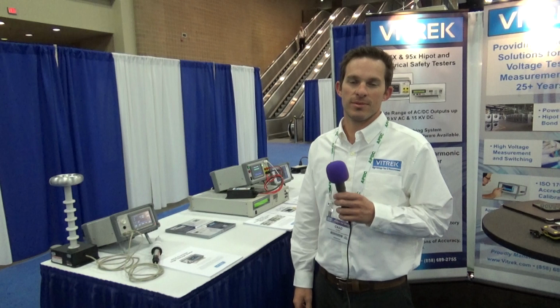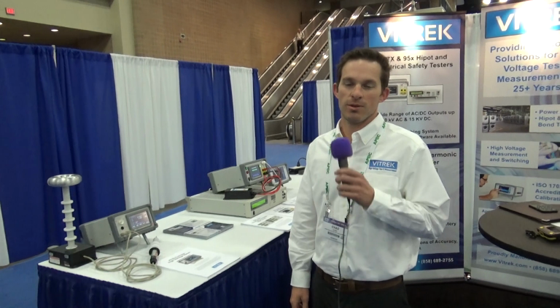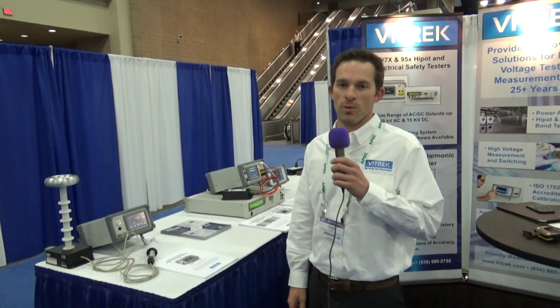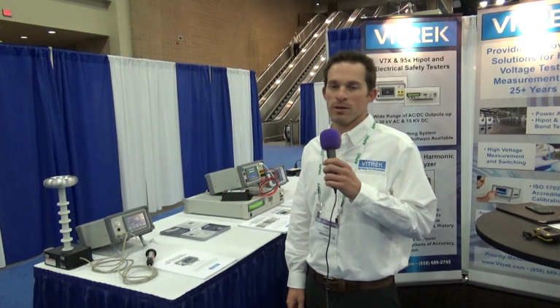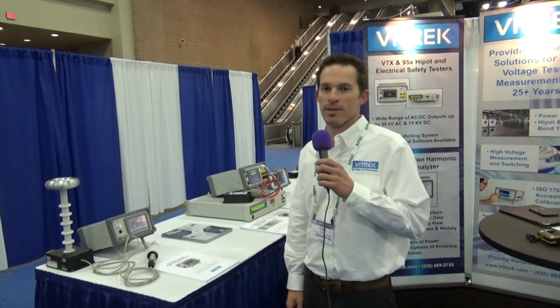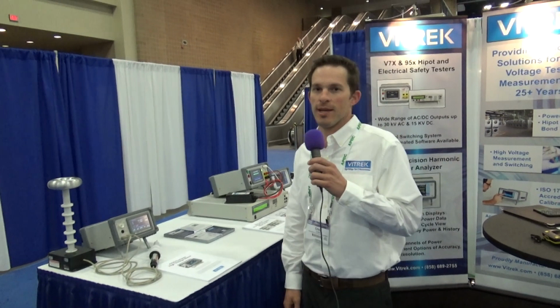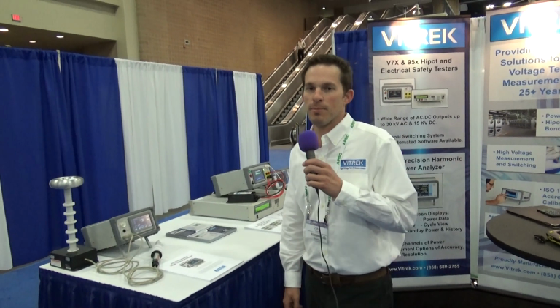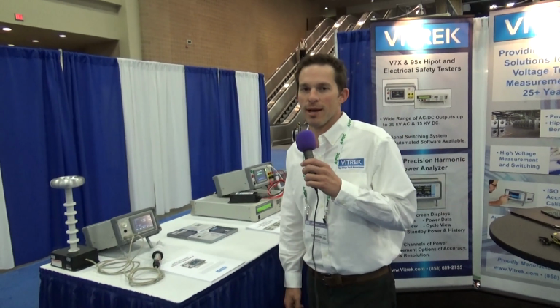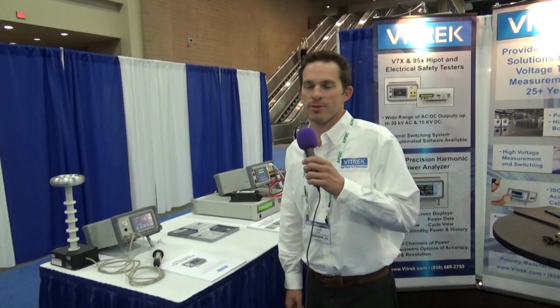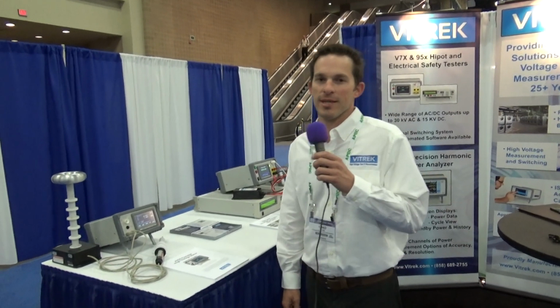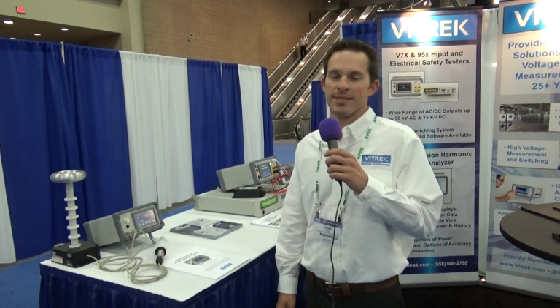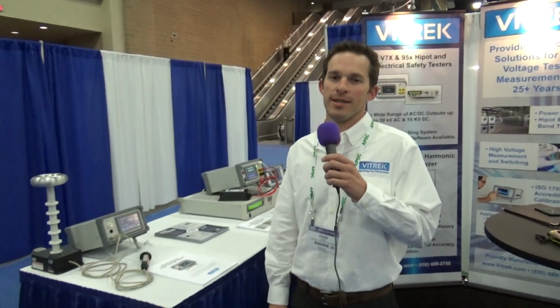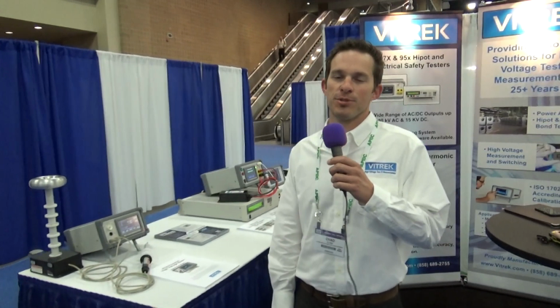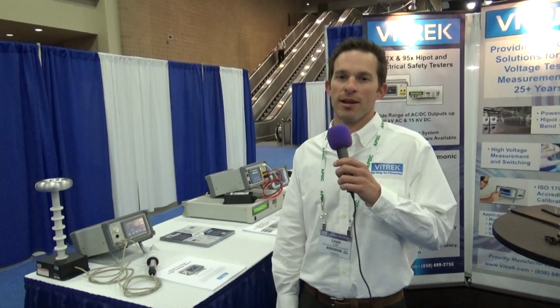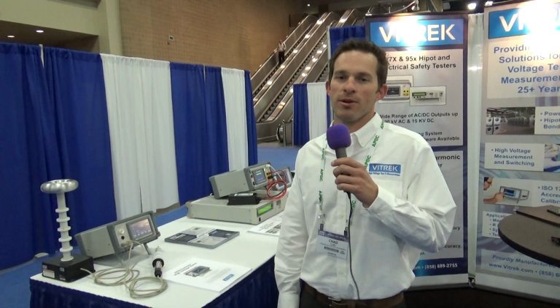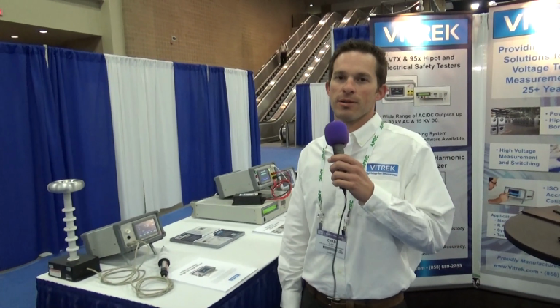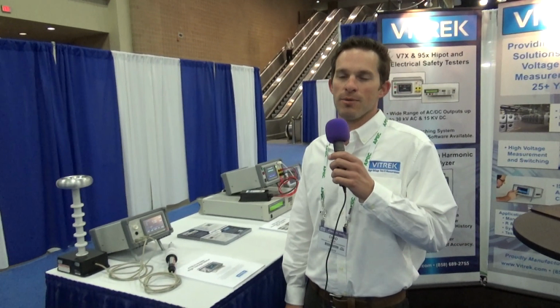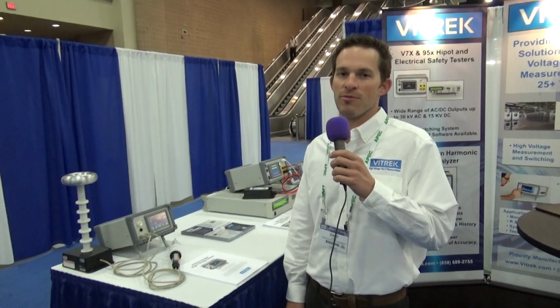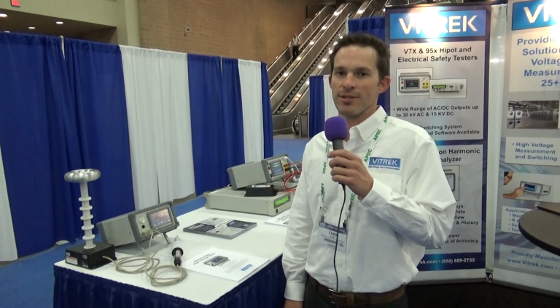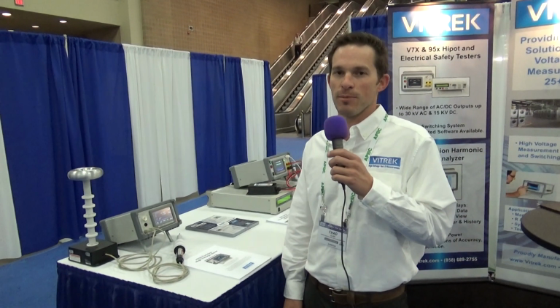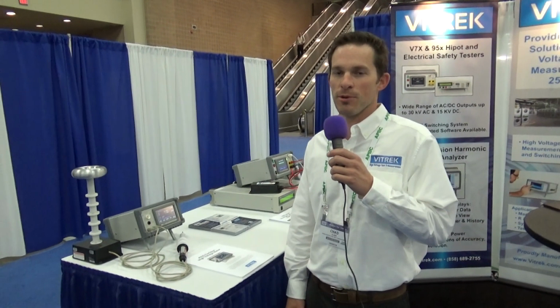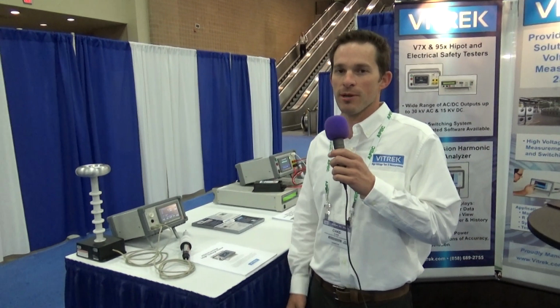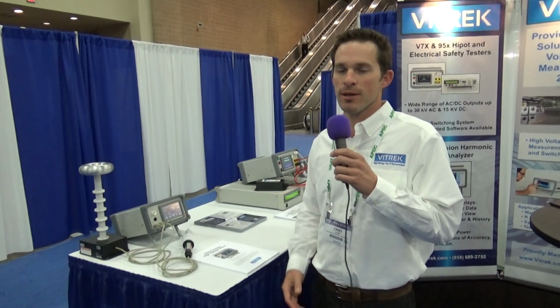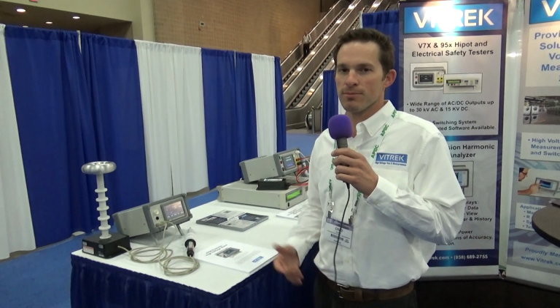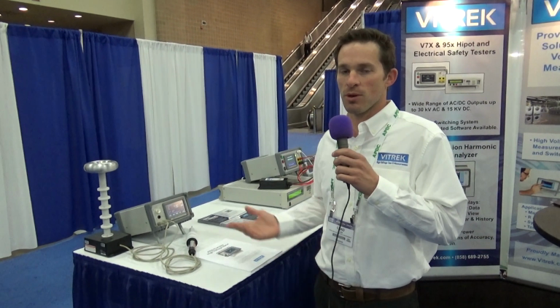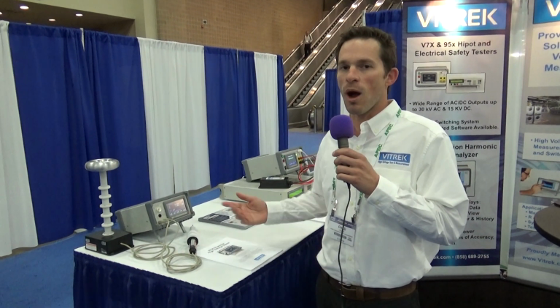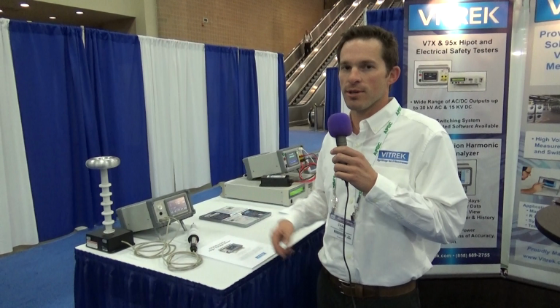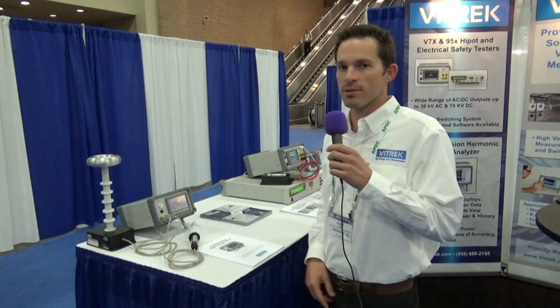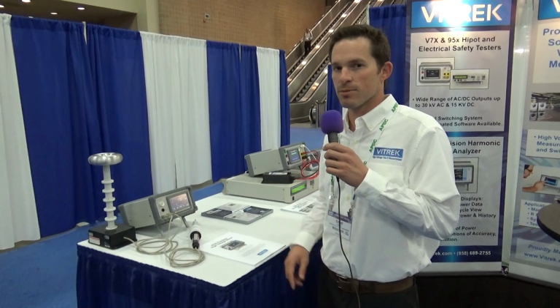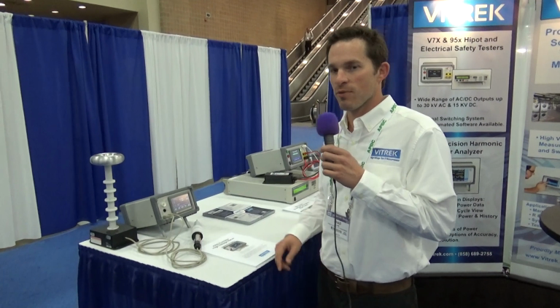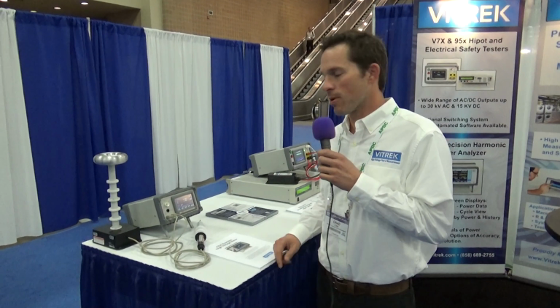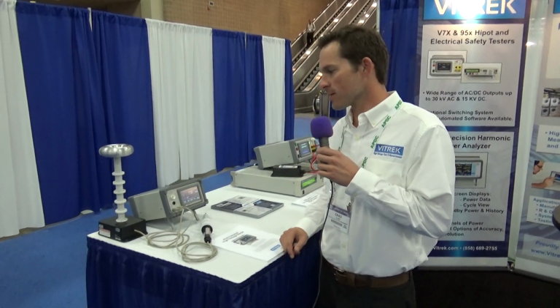Hello, welcome to APEC 2018. I'm Chad Clark with the Vitrek booth here. I'm just going to walk you guys through some of our products.